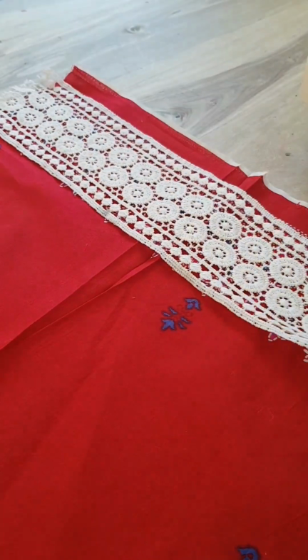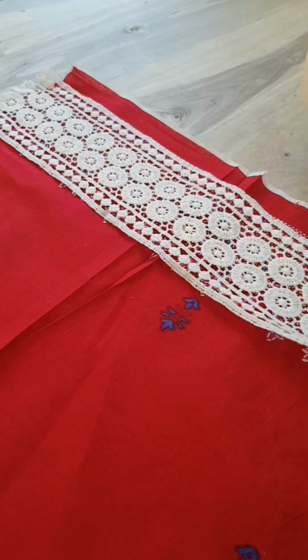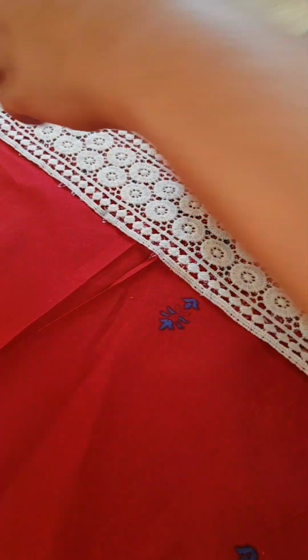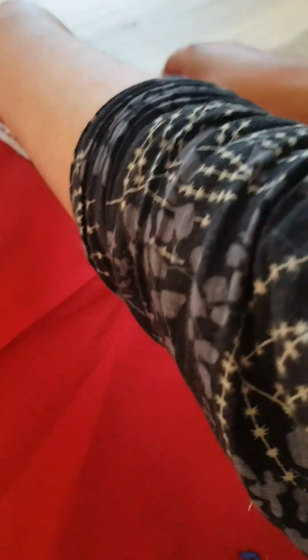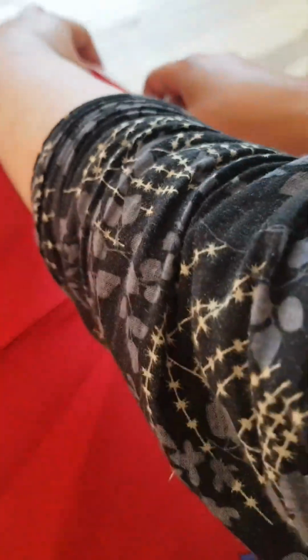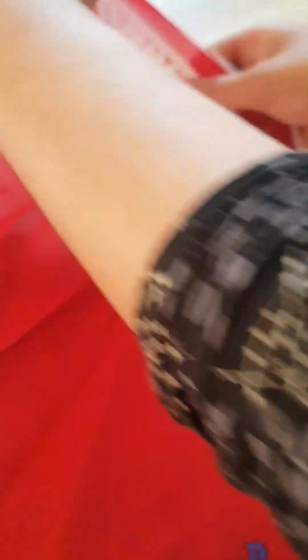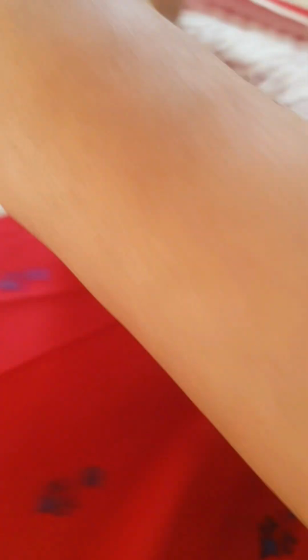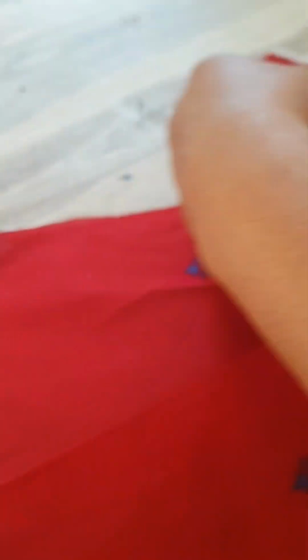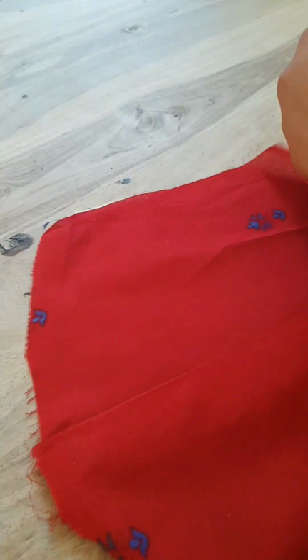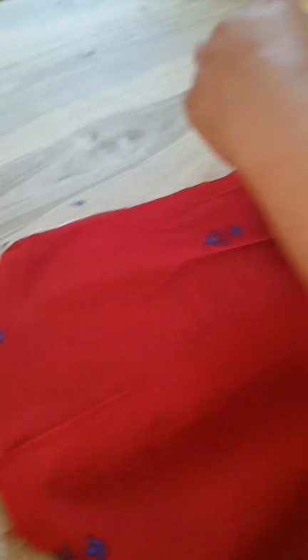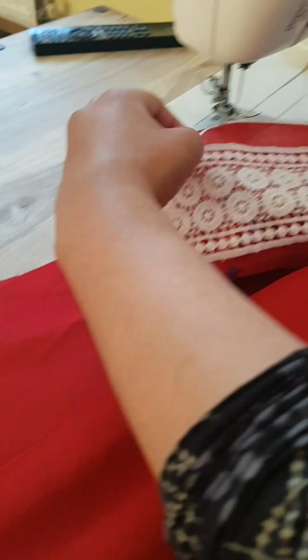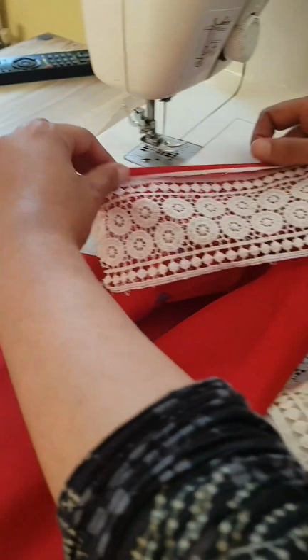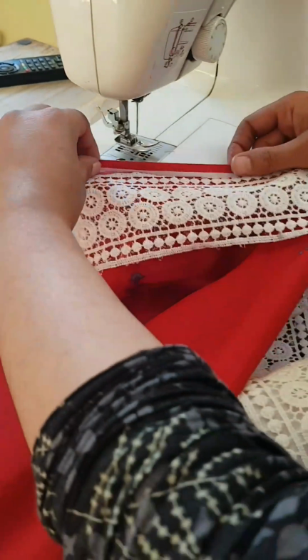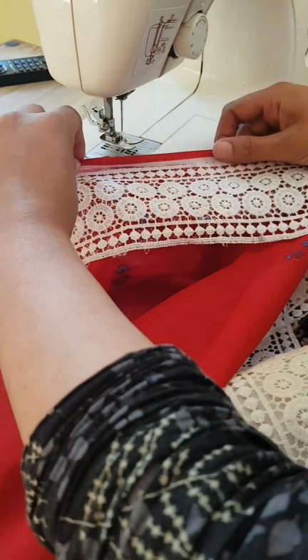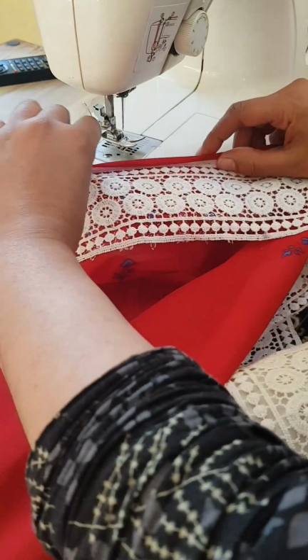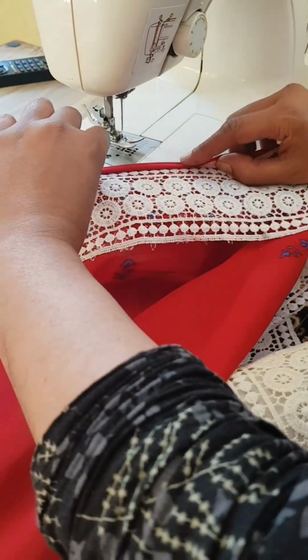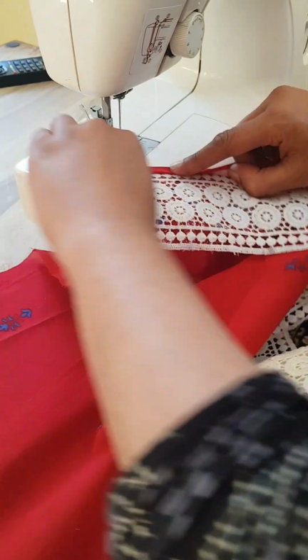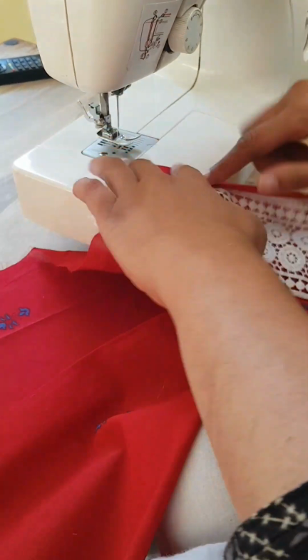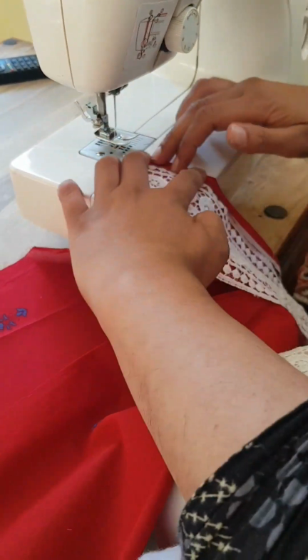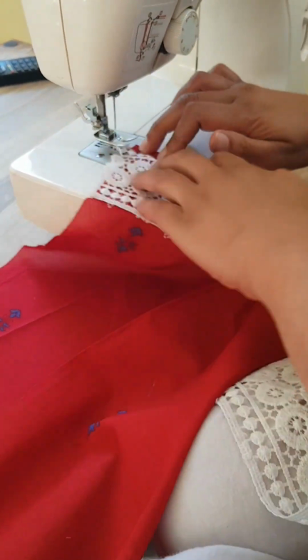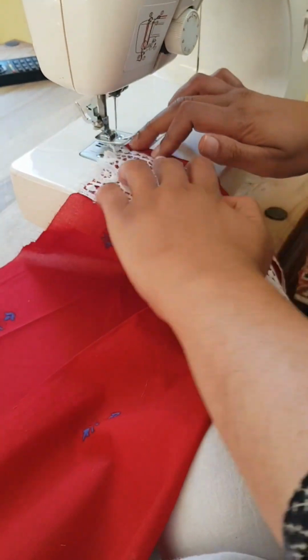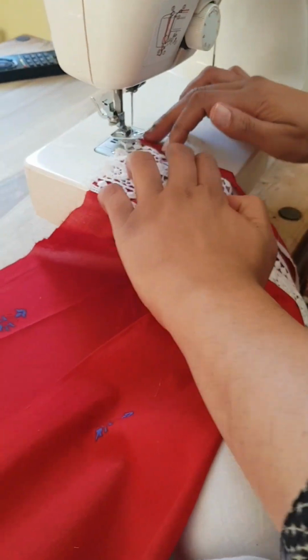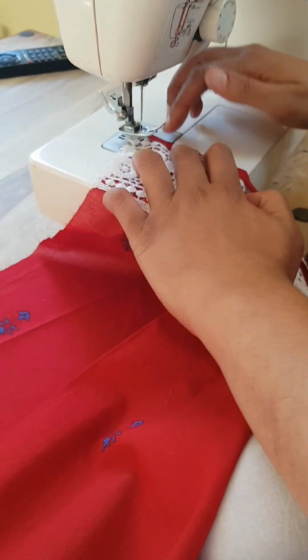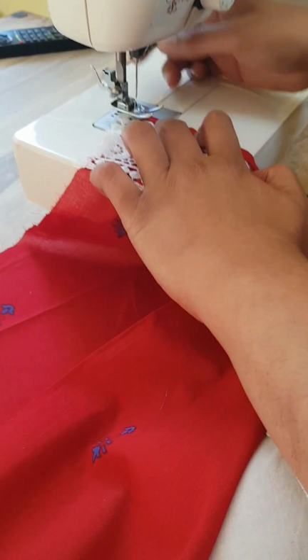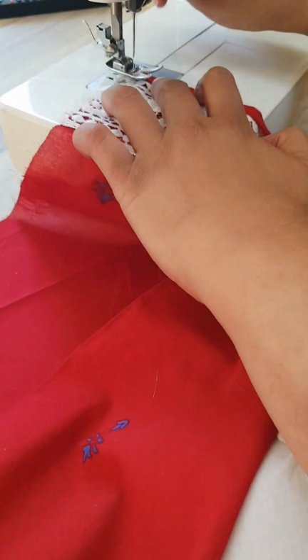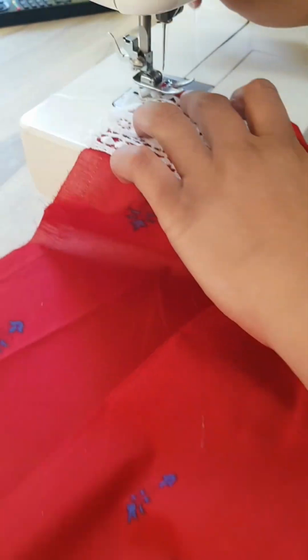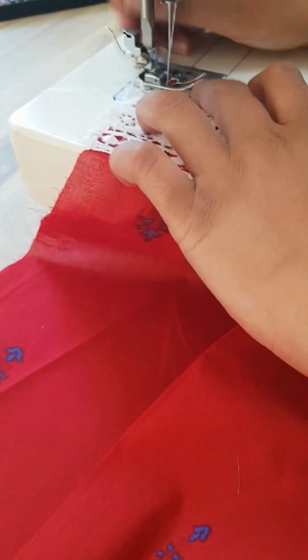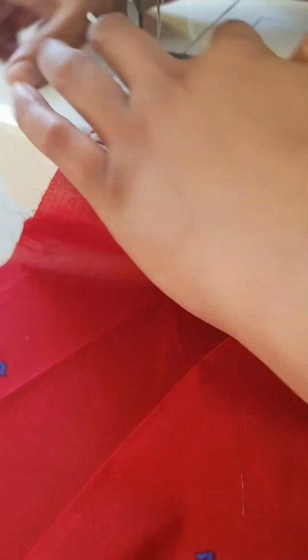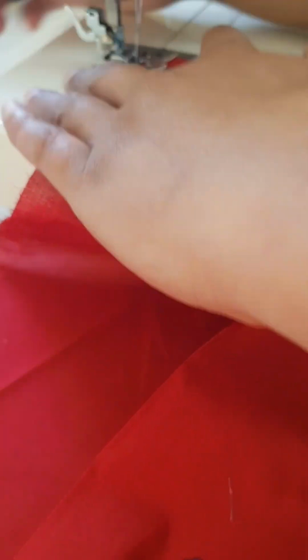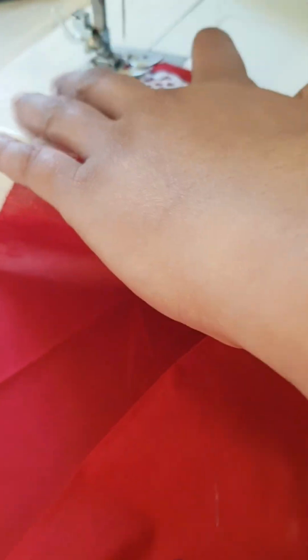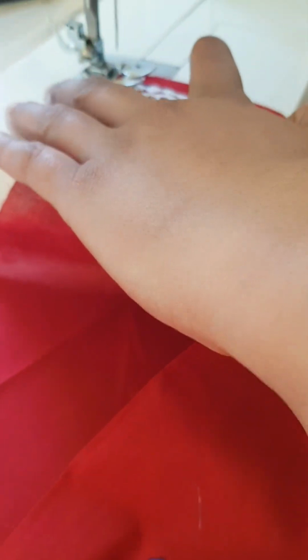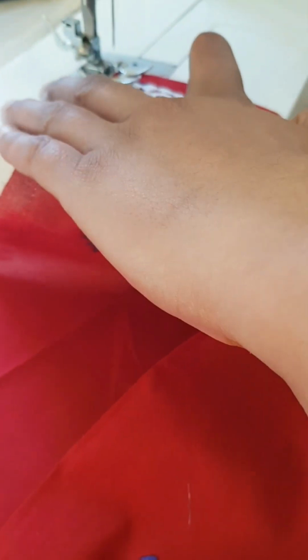Hi, today I'm sharing how to add lace to sleeves, so let's get straight into it.